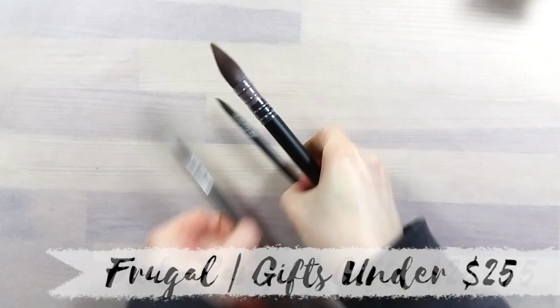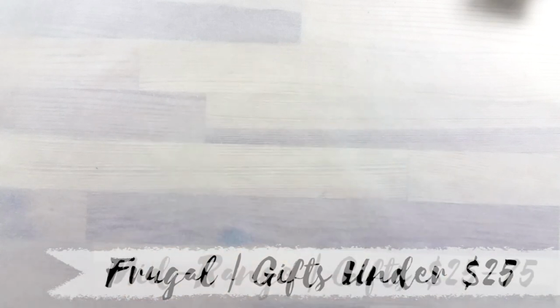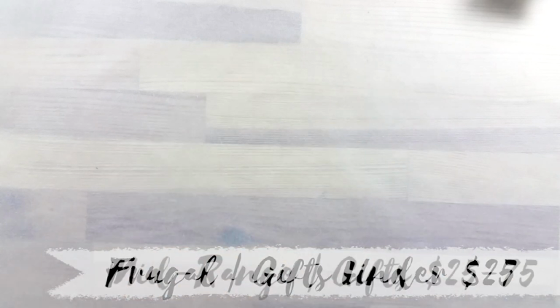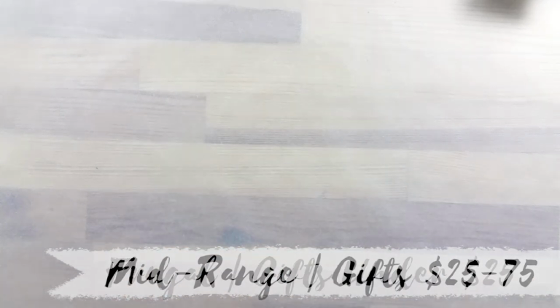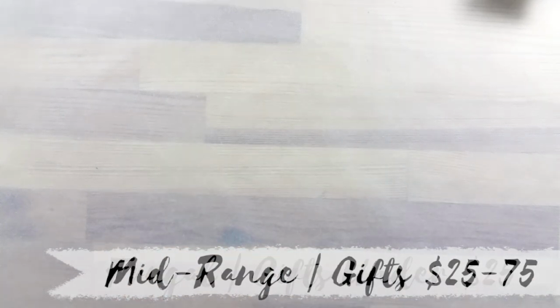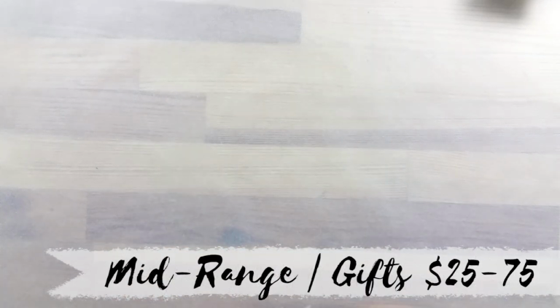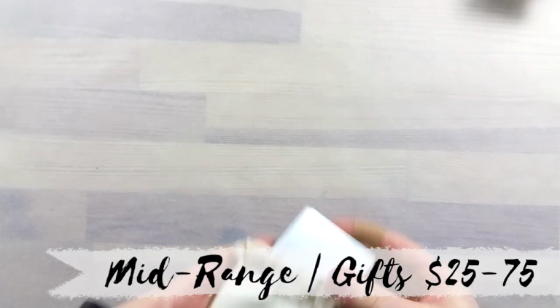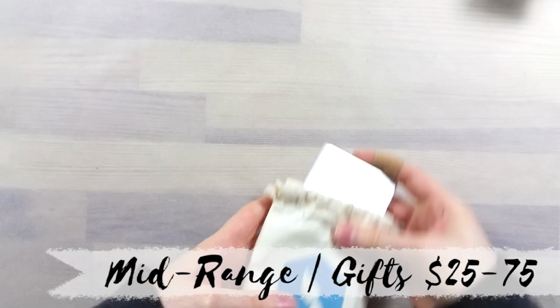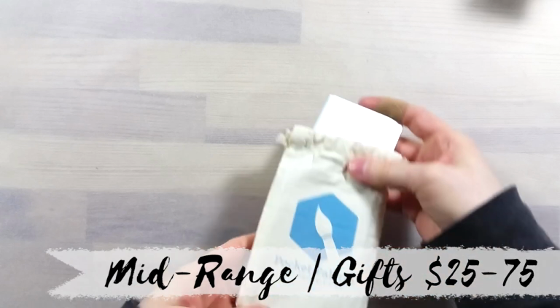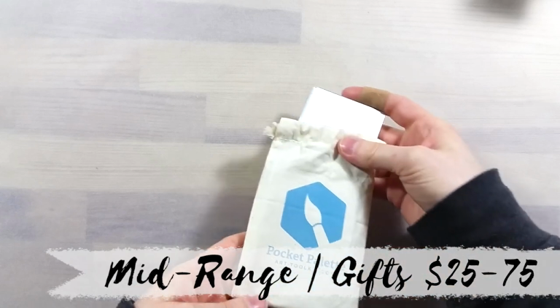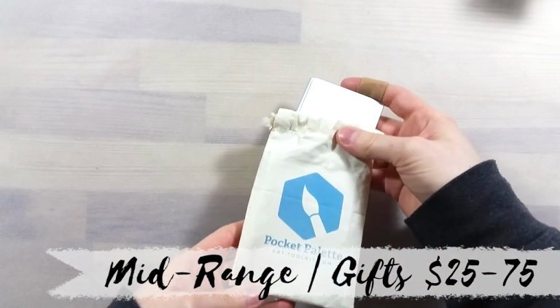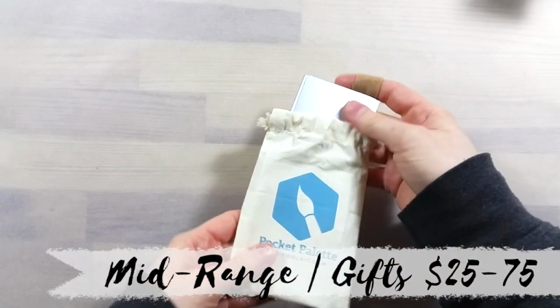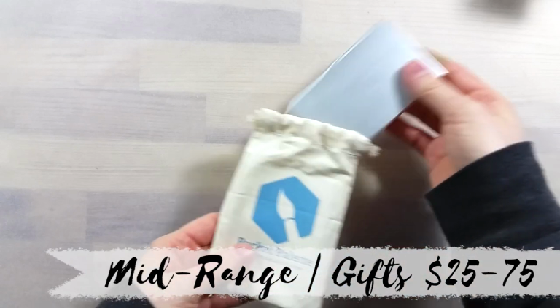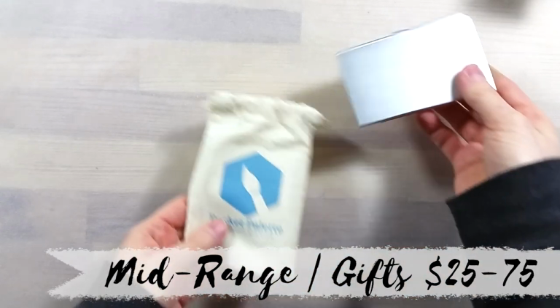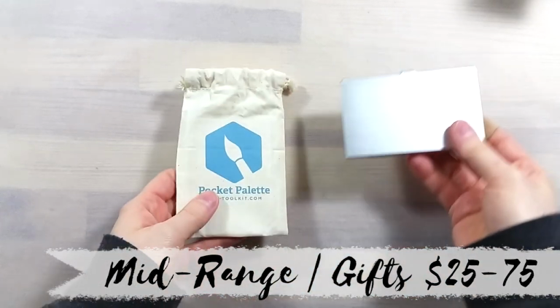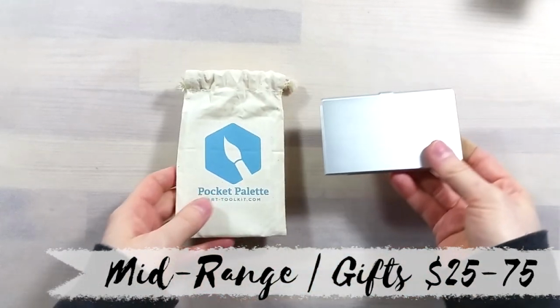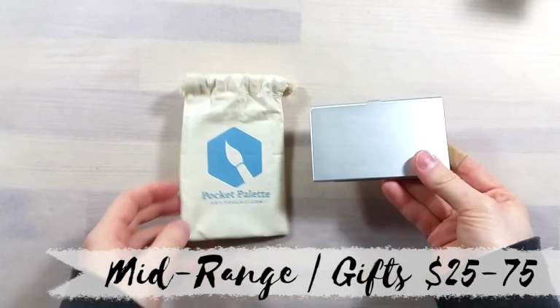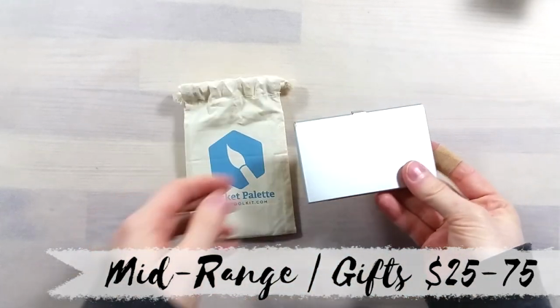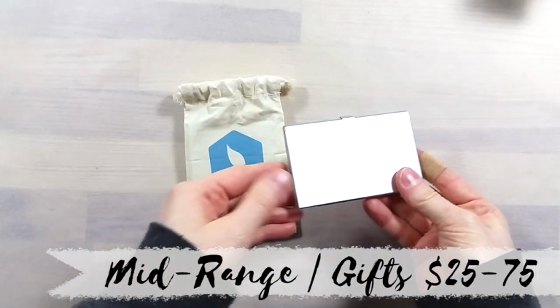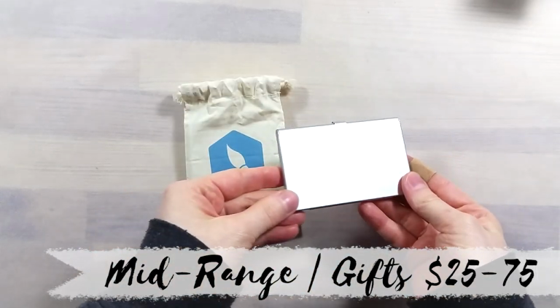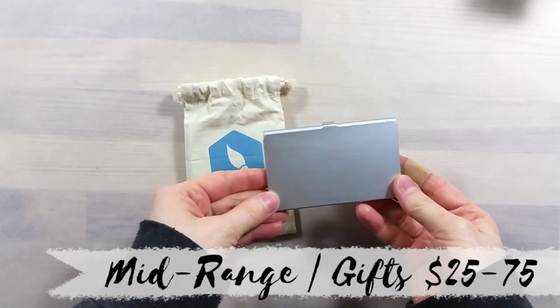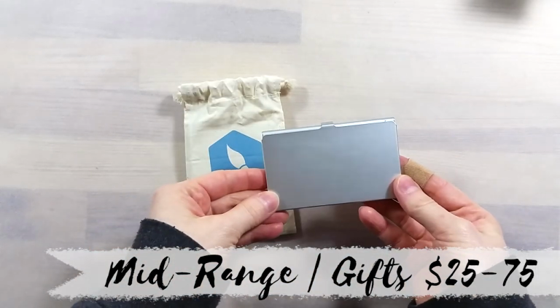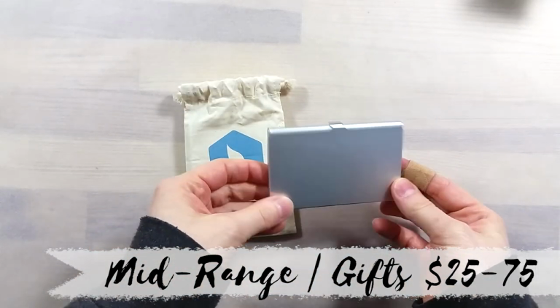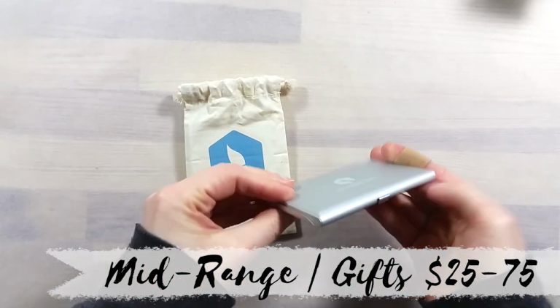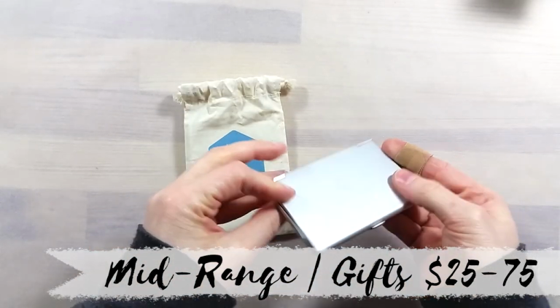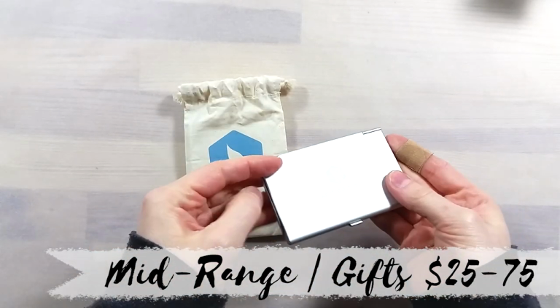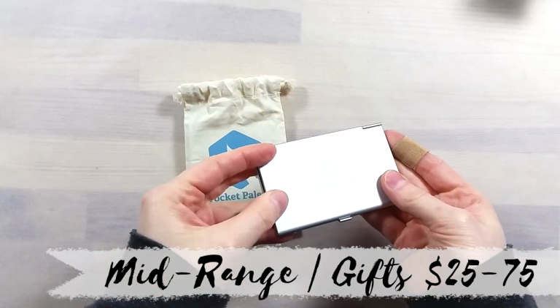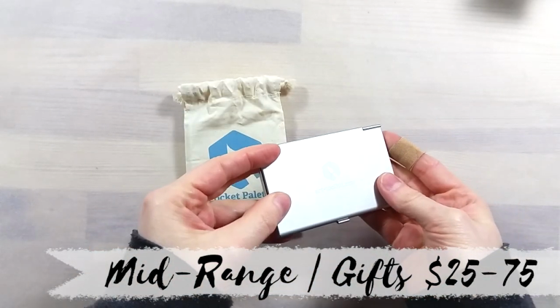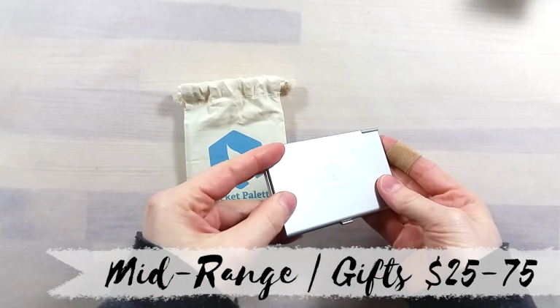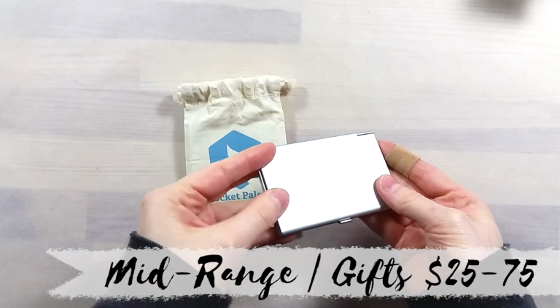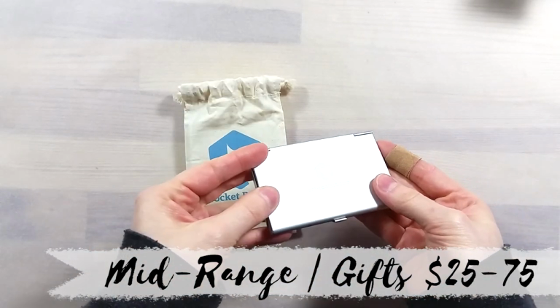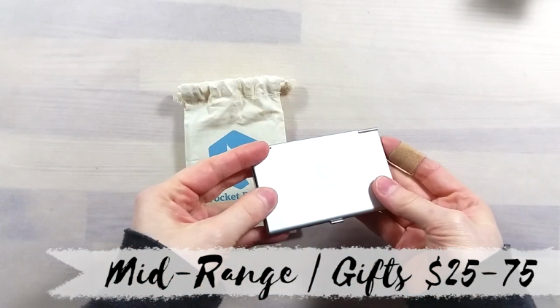The second category refers to gift ideas that are between $25 and $75 dollars.